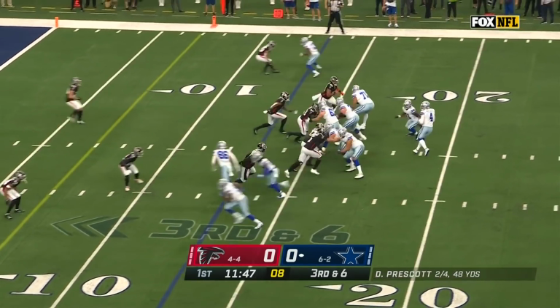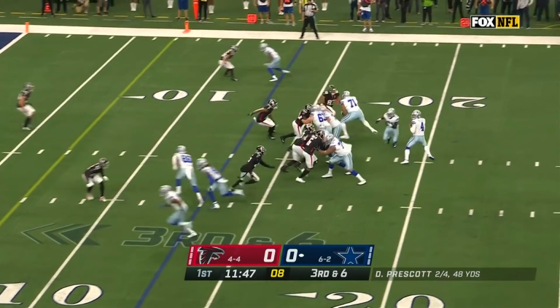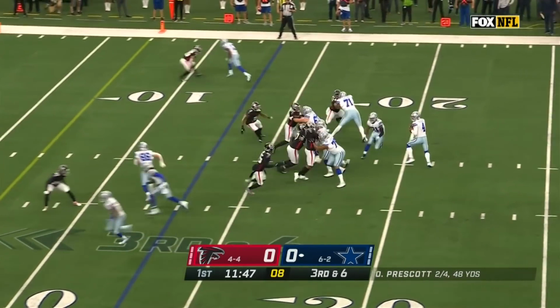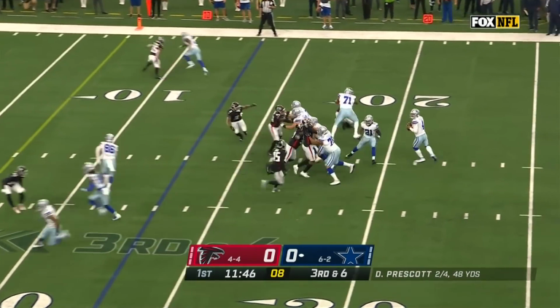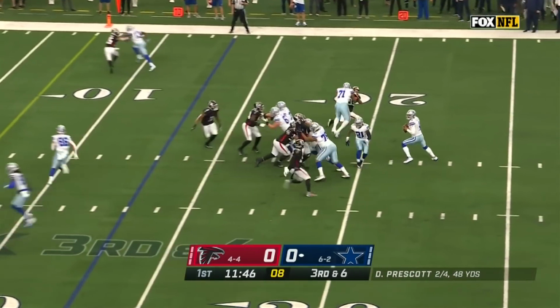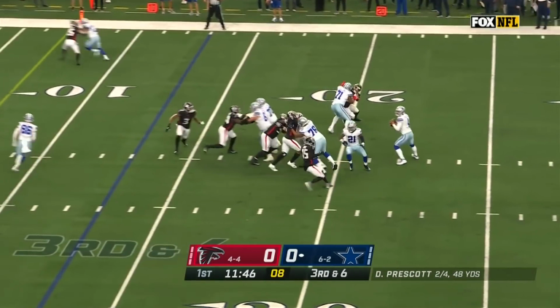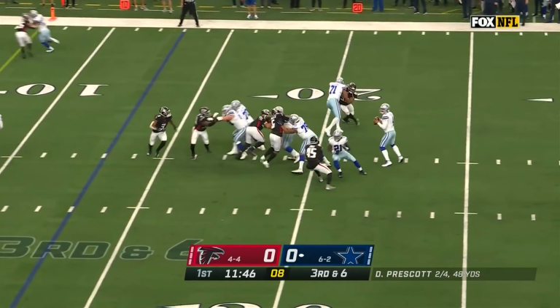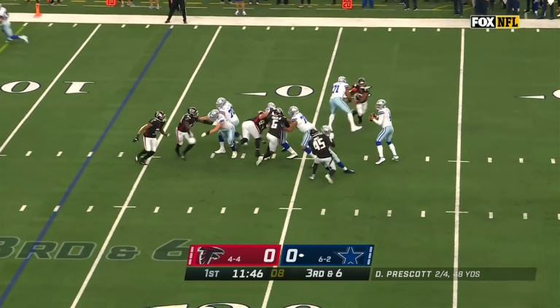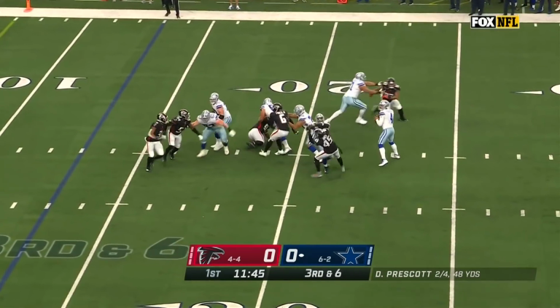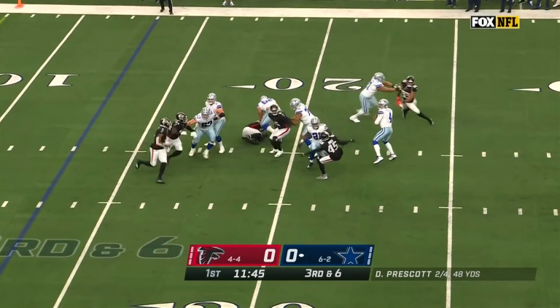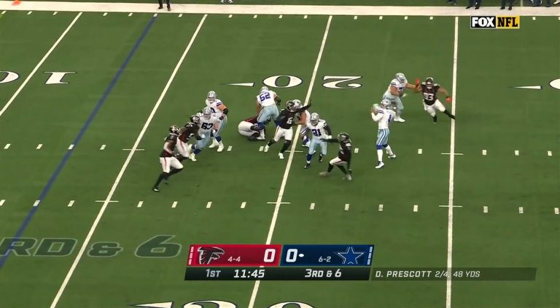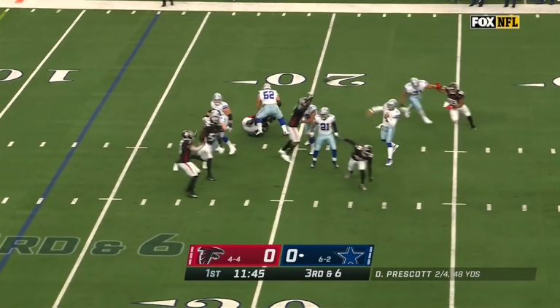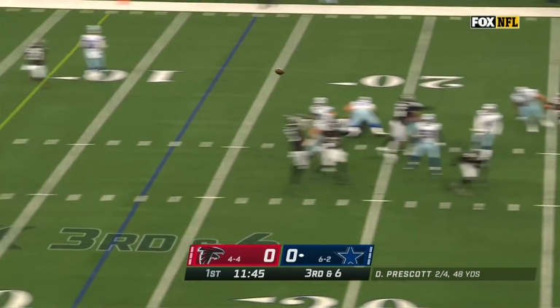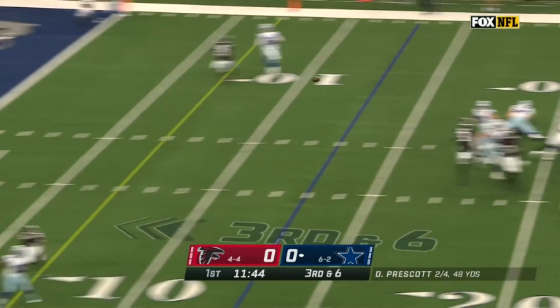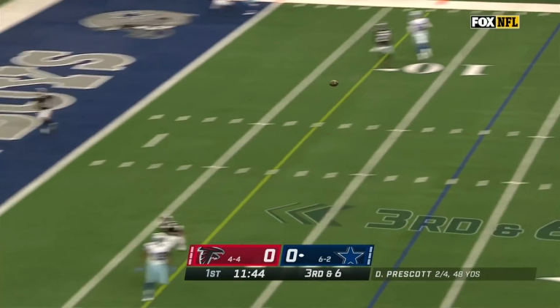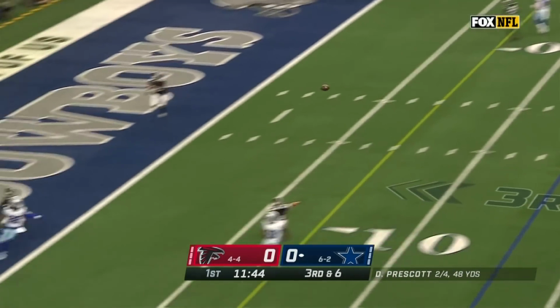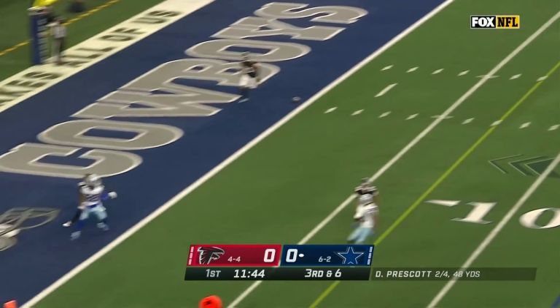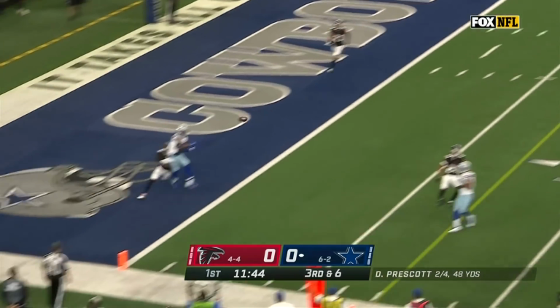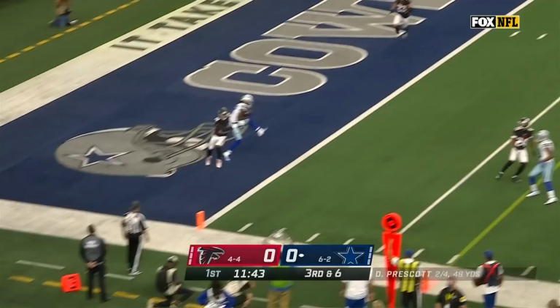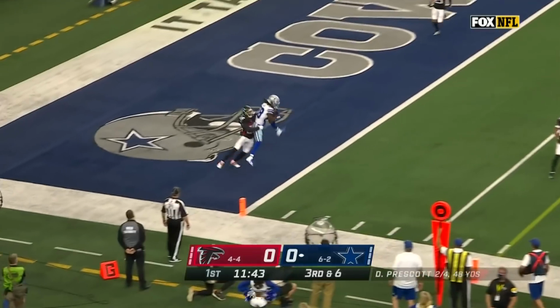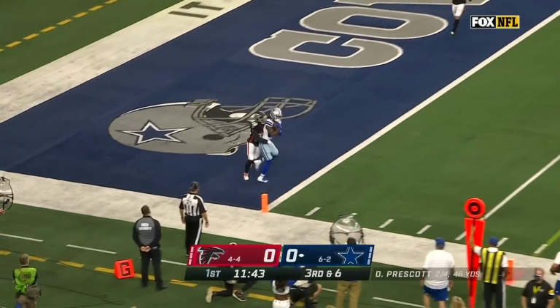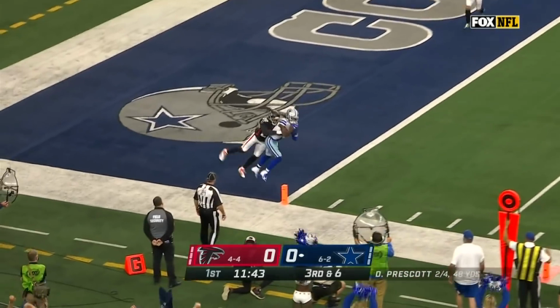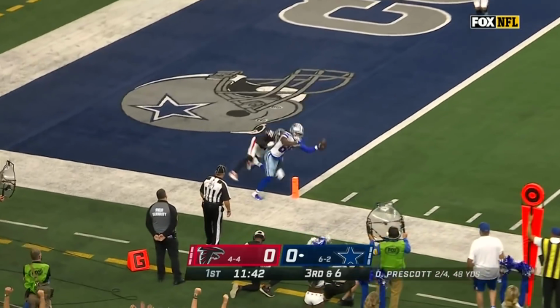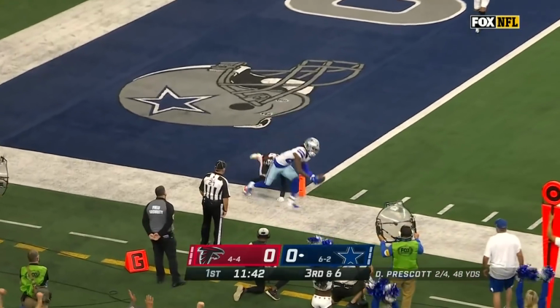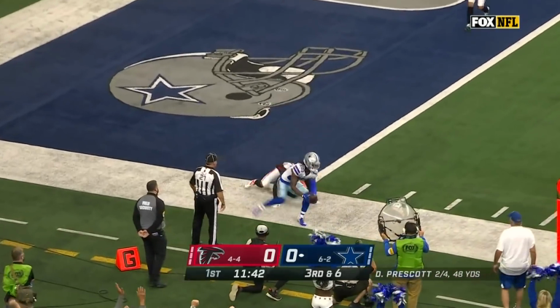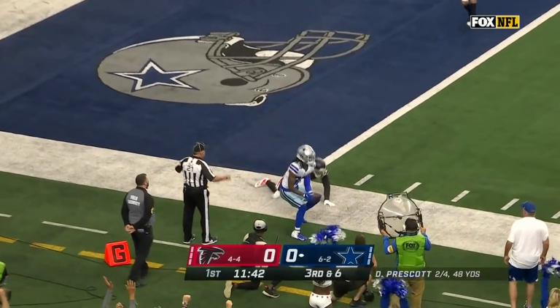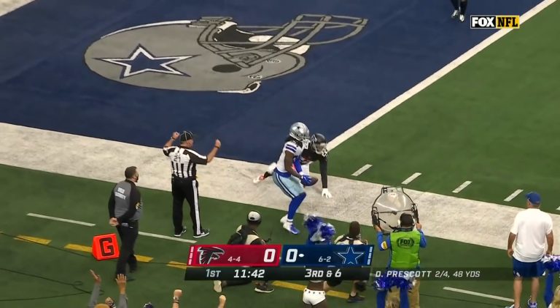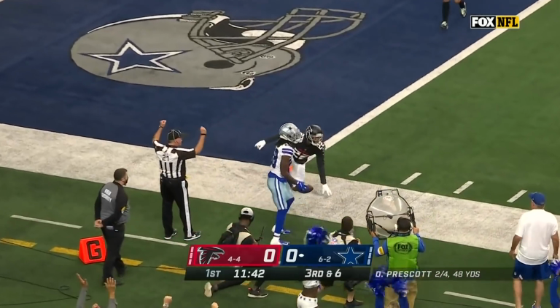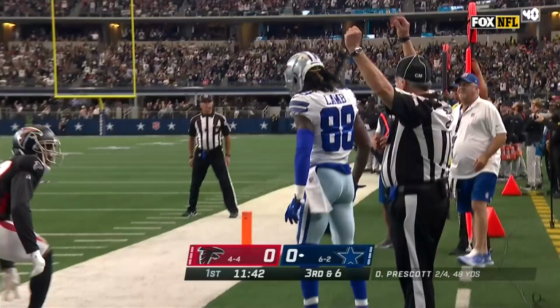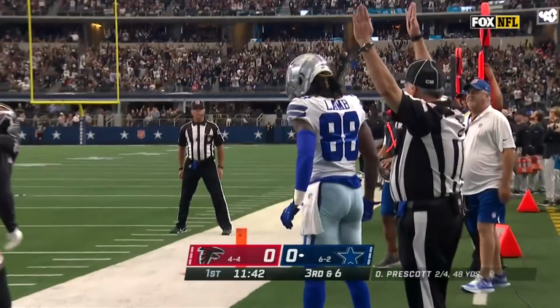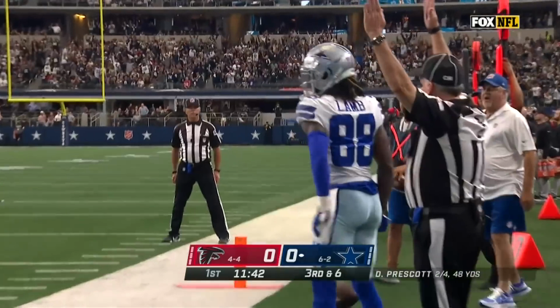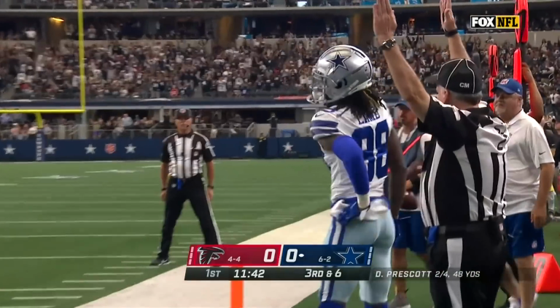Blitz coming, picked up, Prescott unloading — caught by Lamb, touchdown!